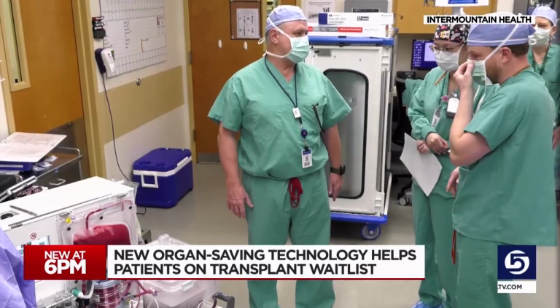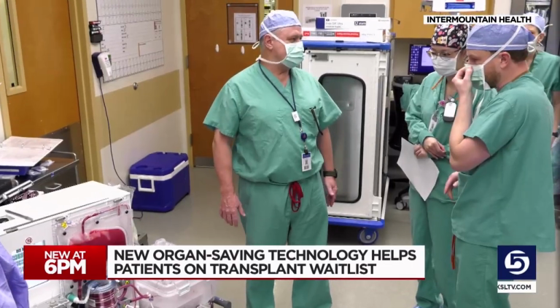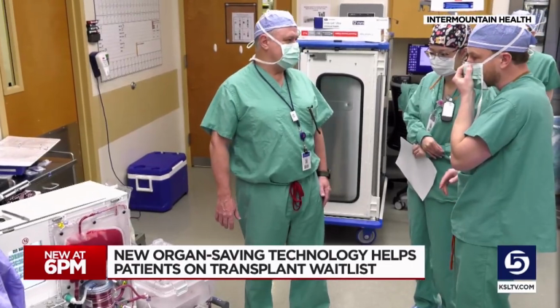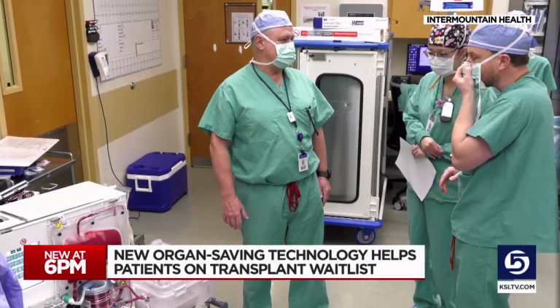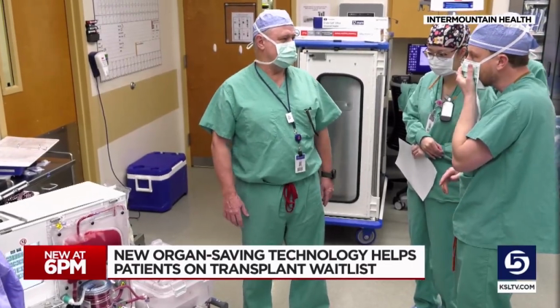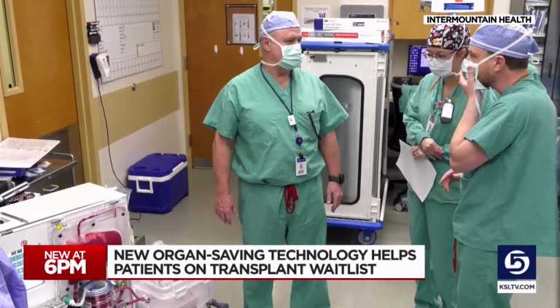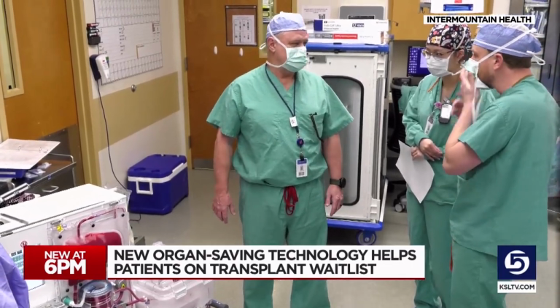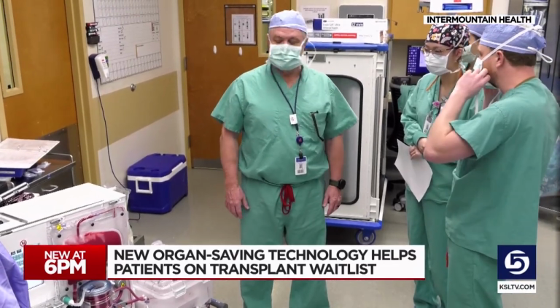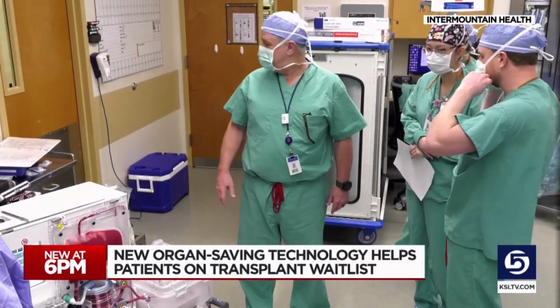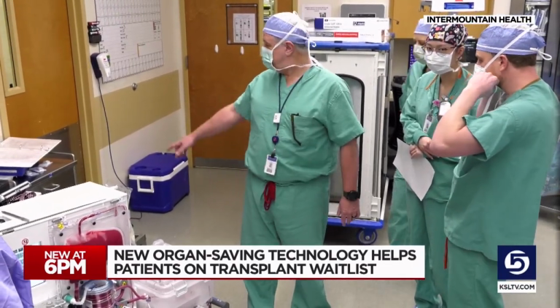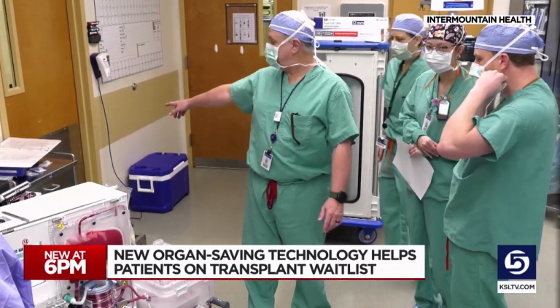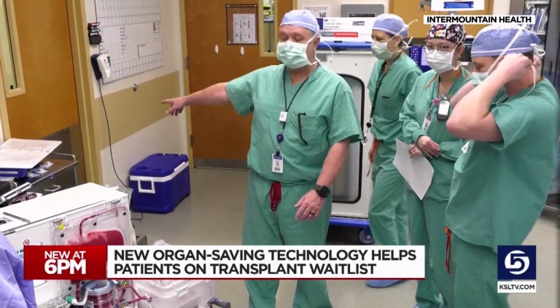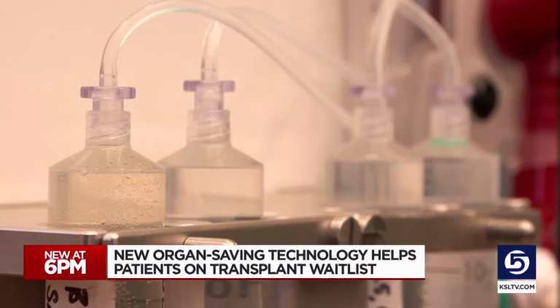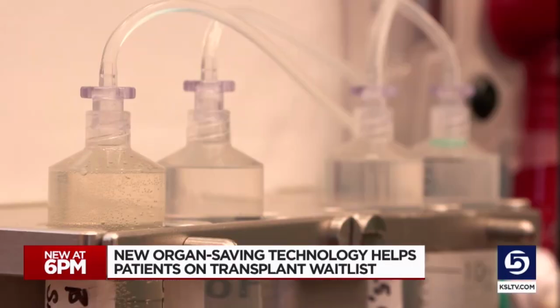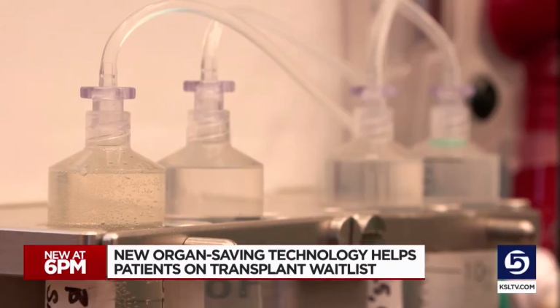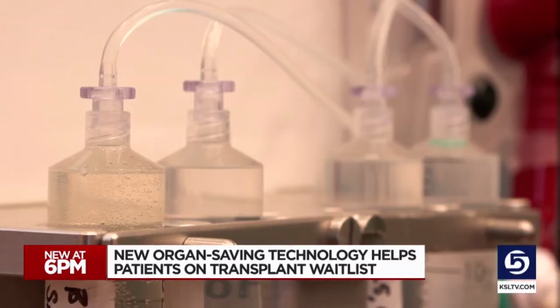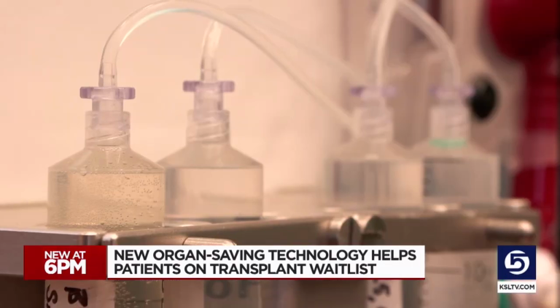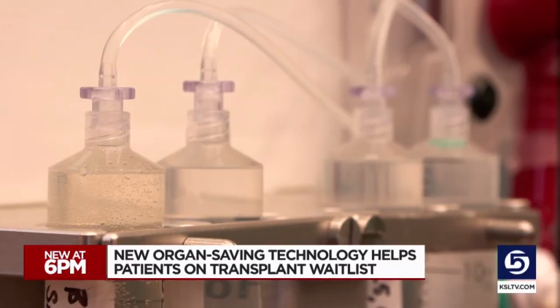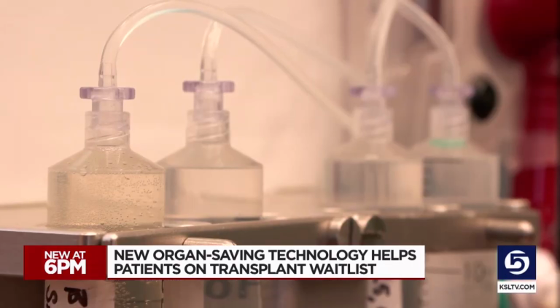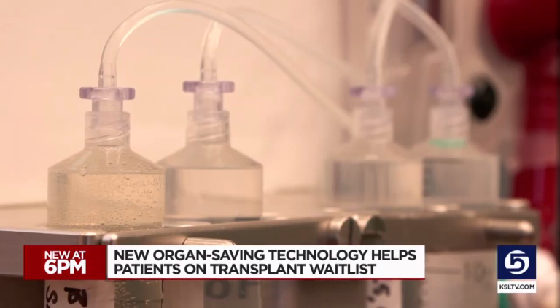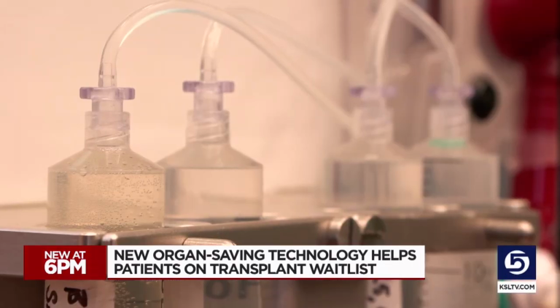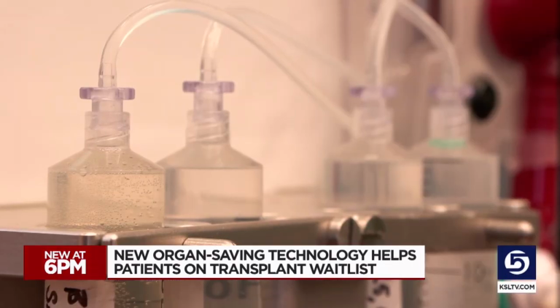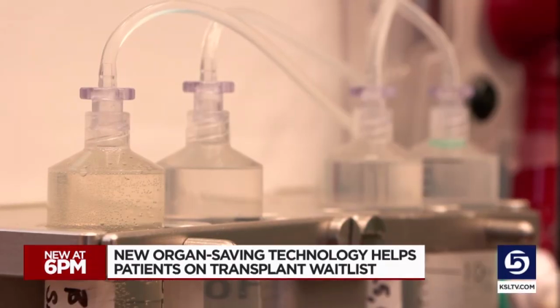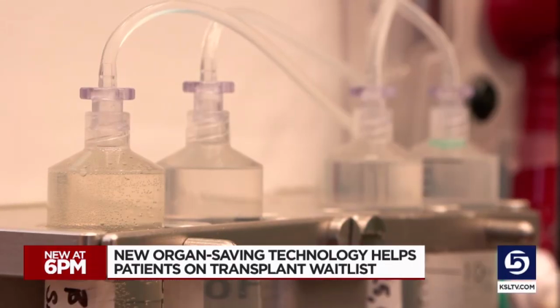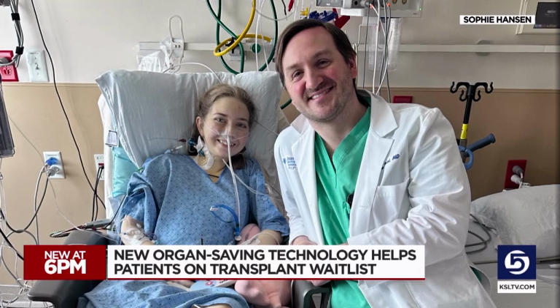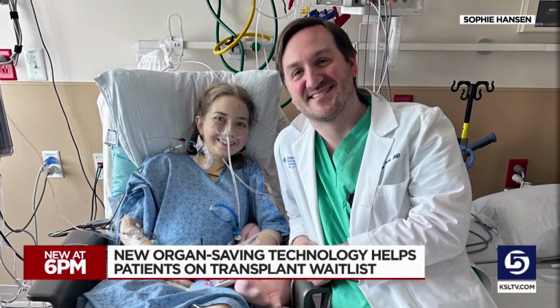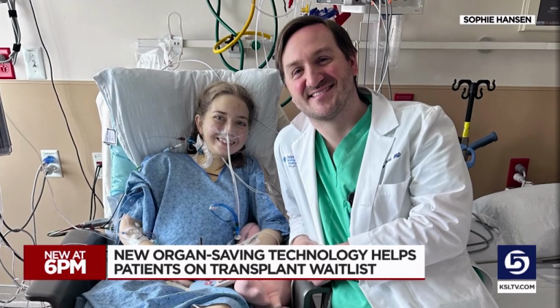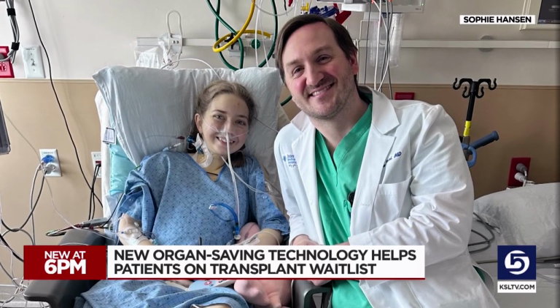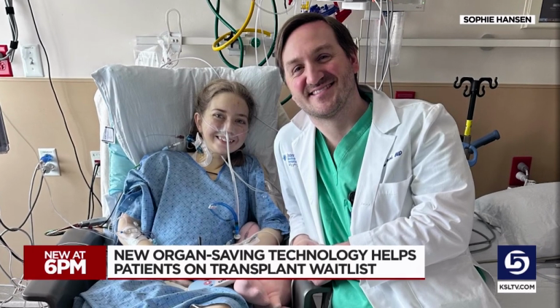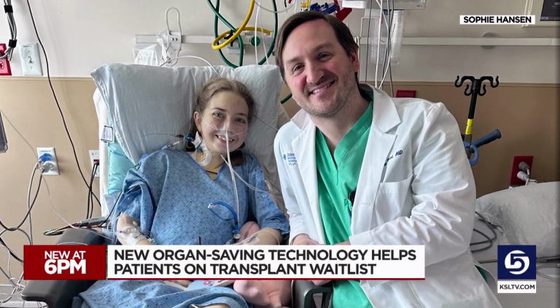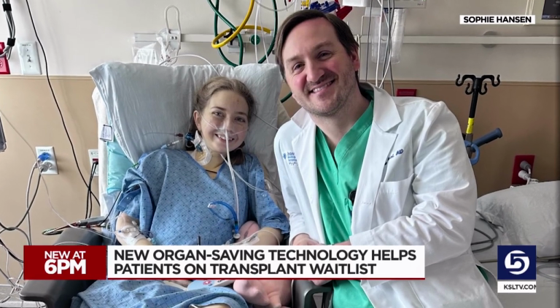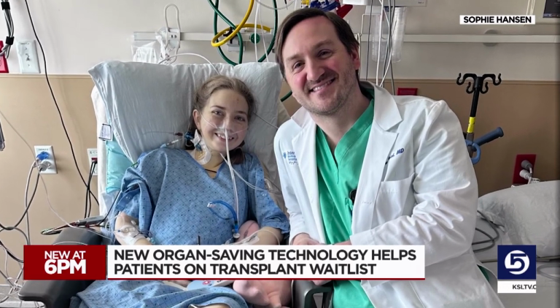Dr. Jean Boita says it gives his team more flexibility — it avoids doing operations in the middle of the night — and gives patients more time.